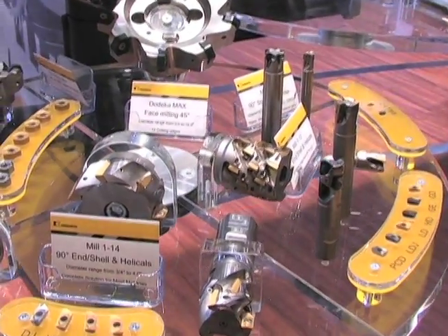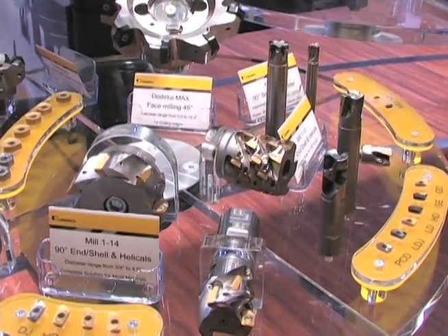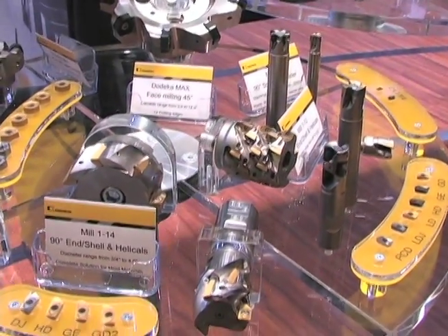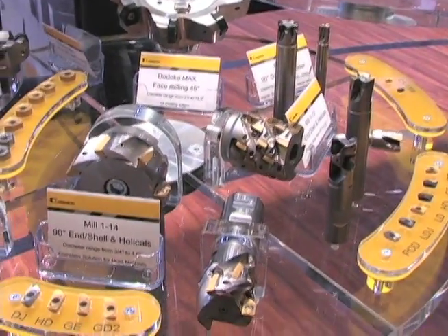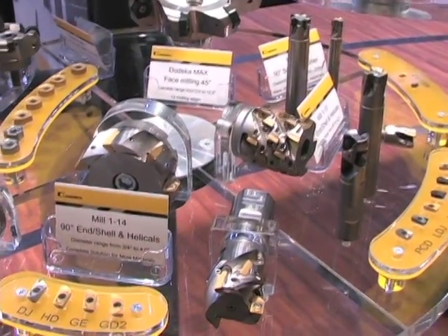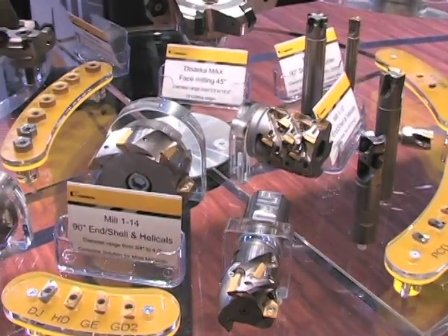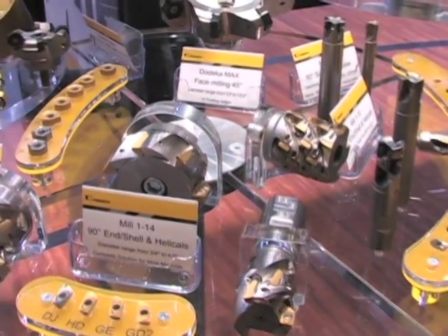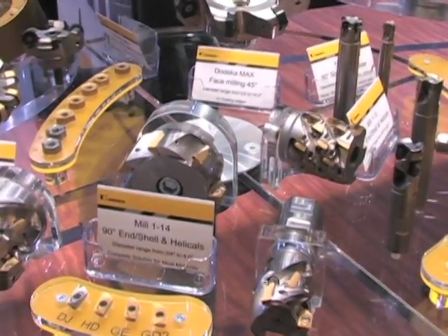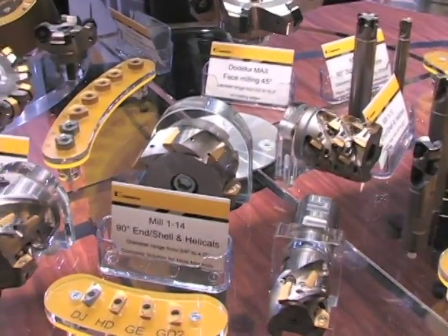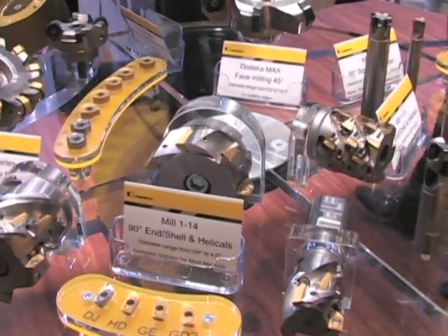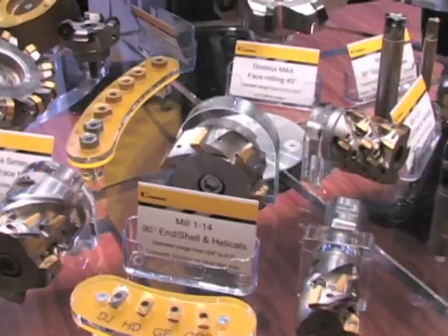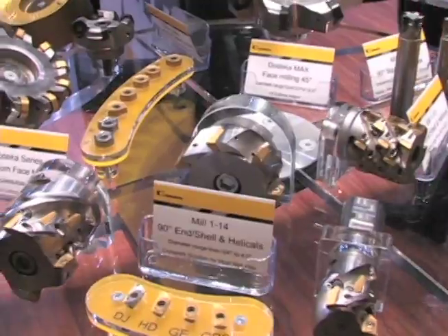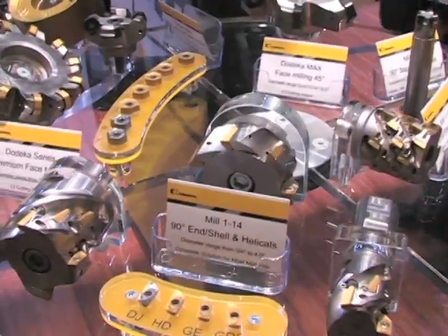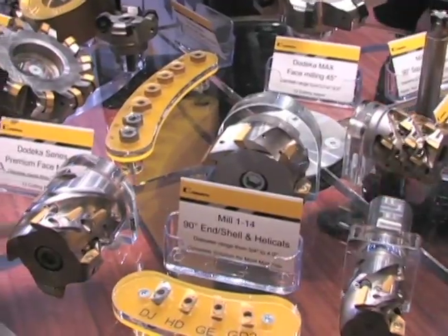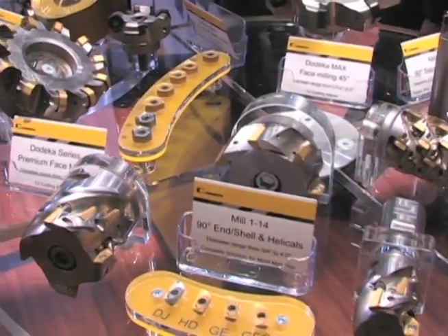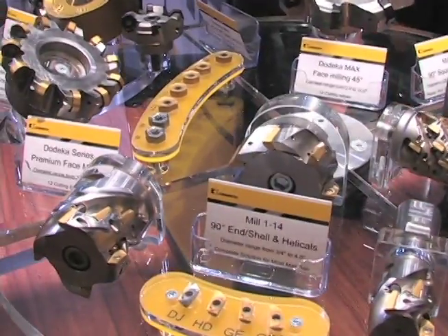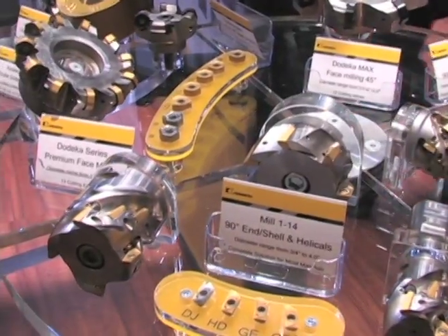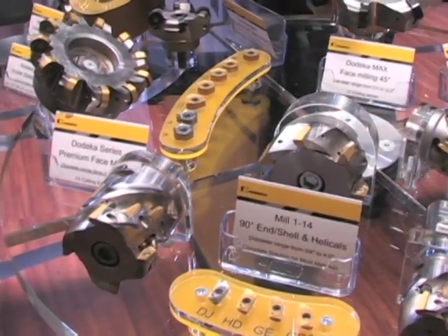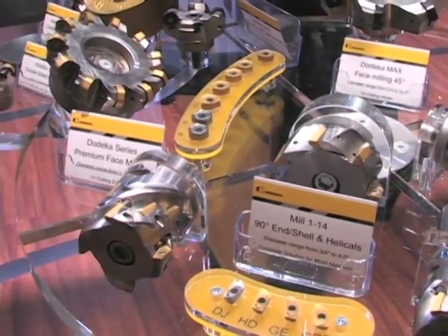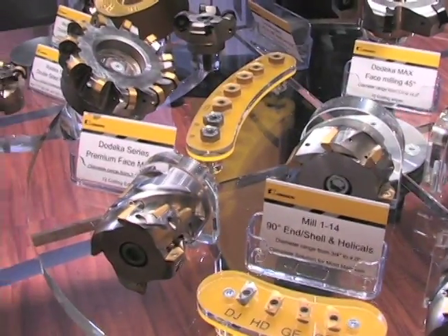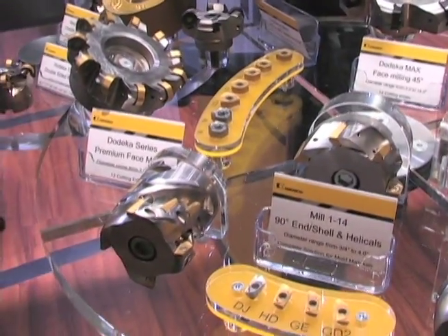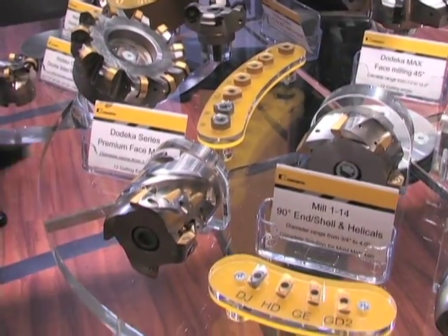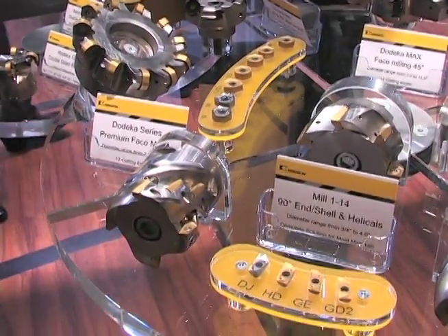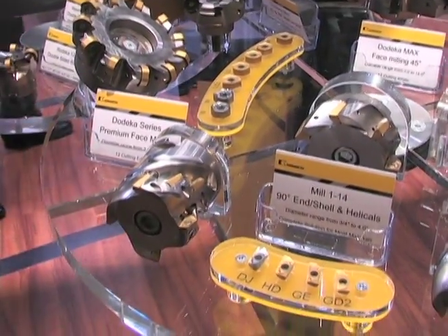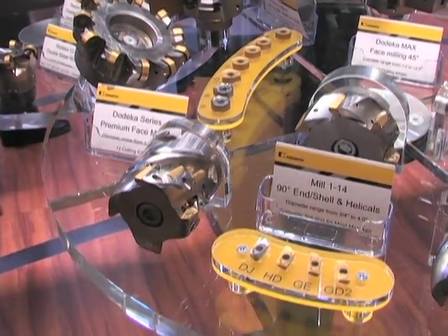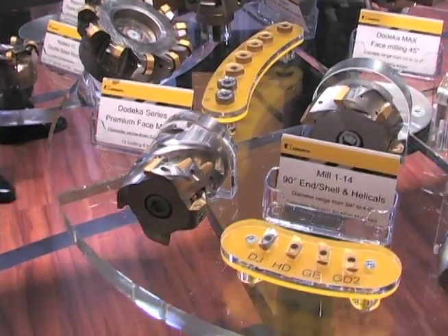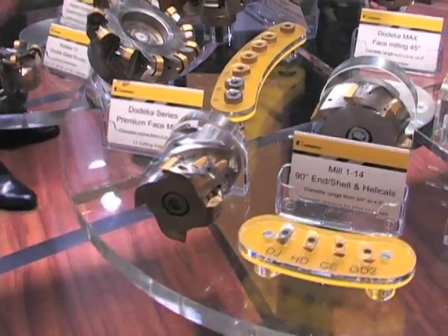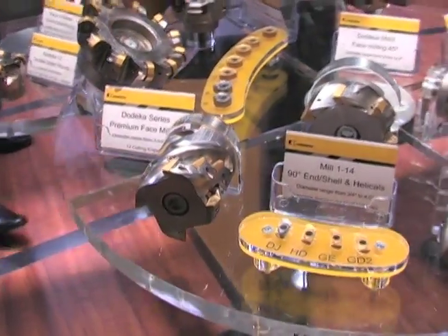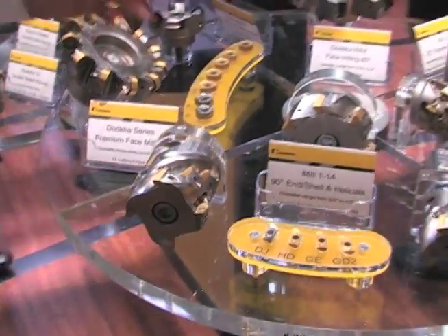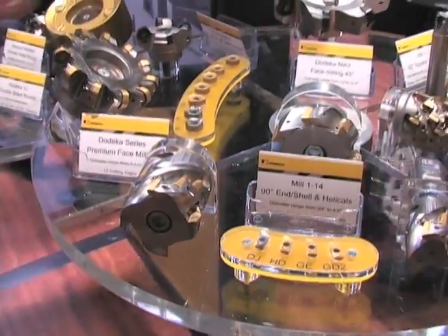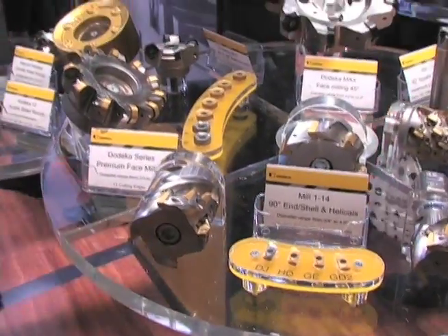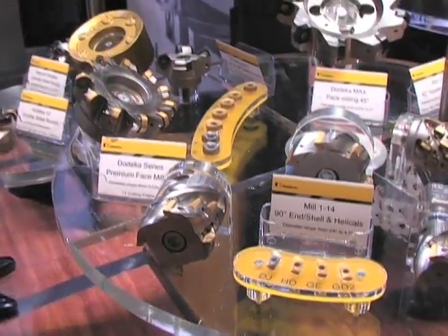We offer this in a CVD coating and a PVD coating, and an uncoated polished grade, covering all the ranges and all the materials for our customers.